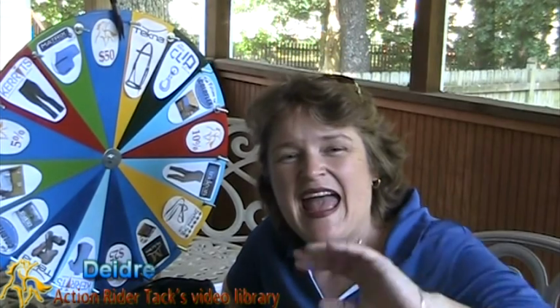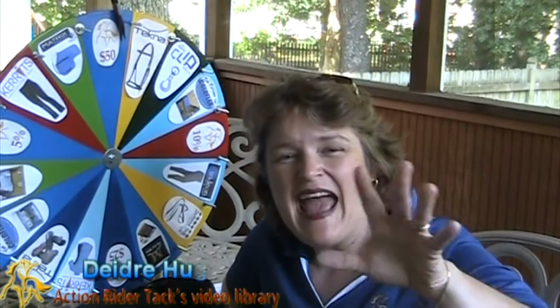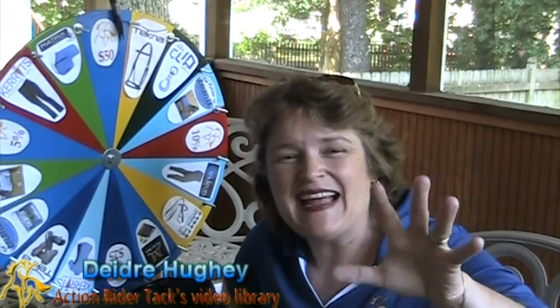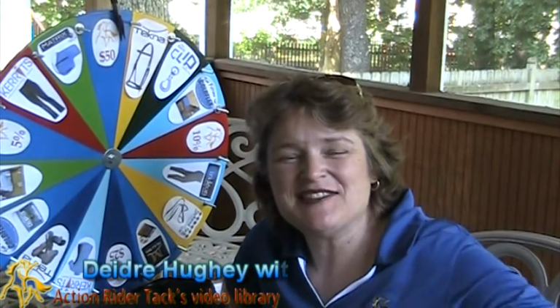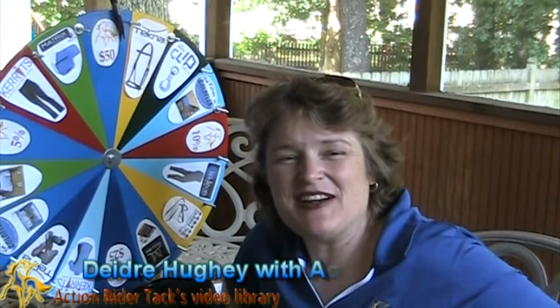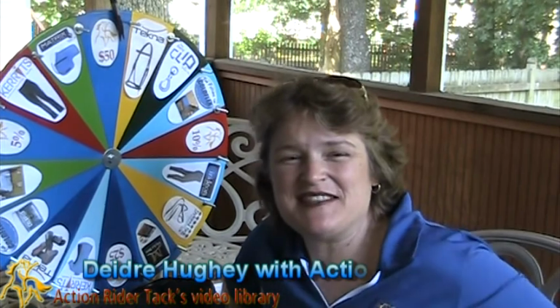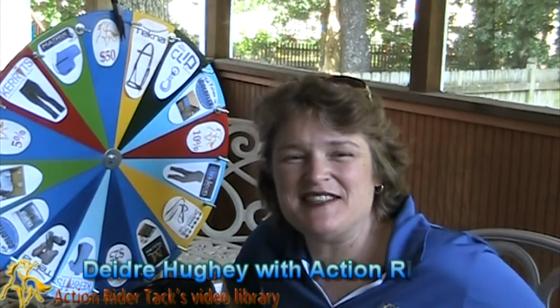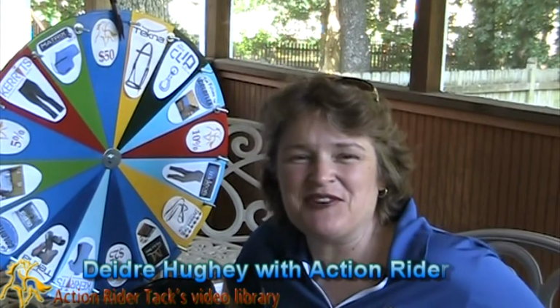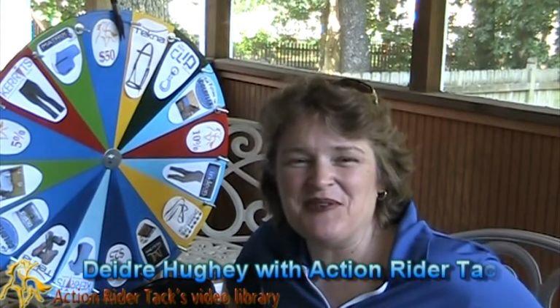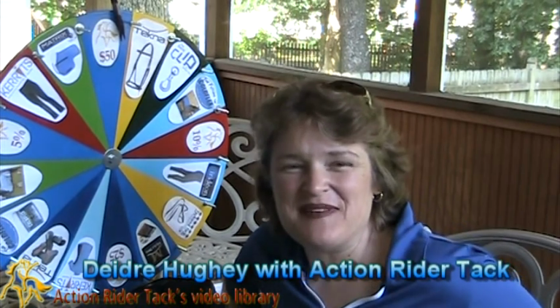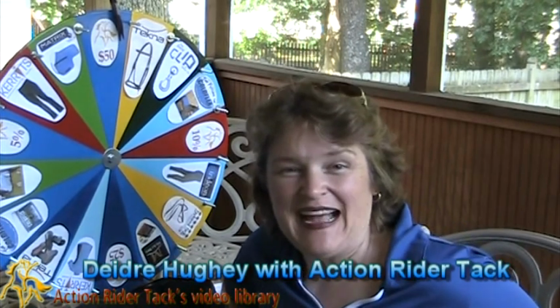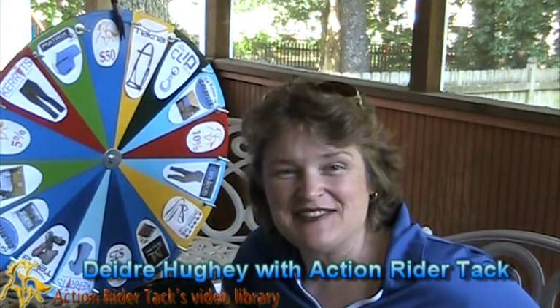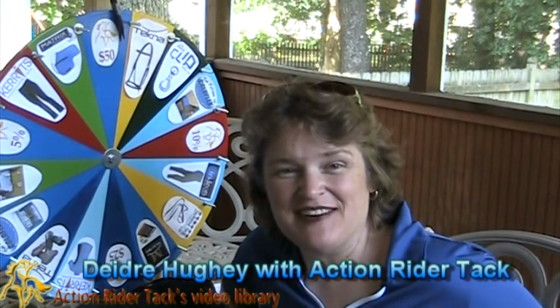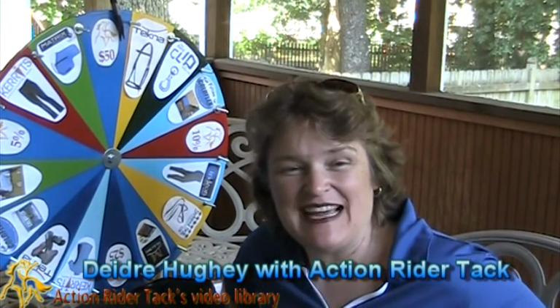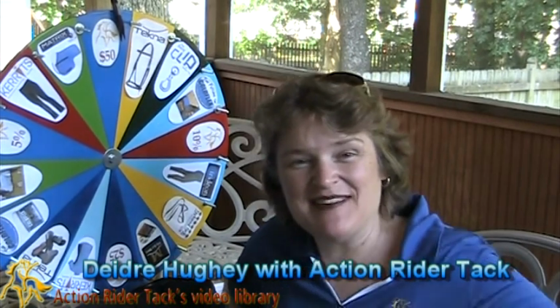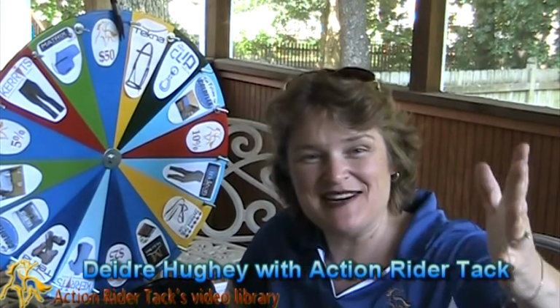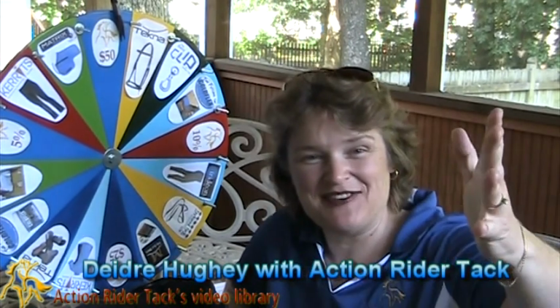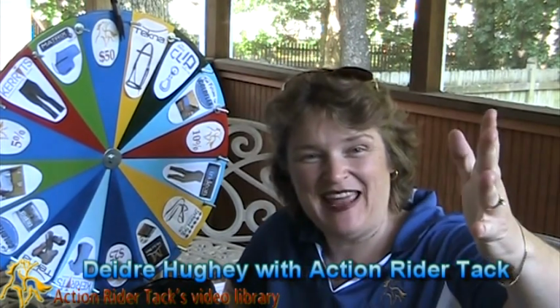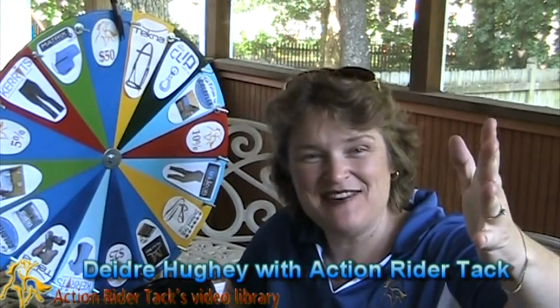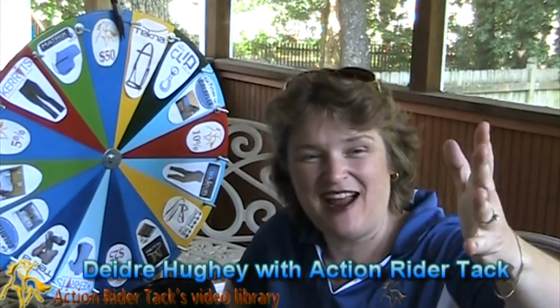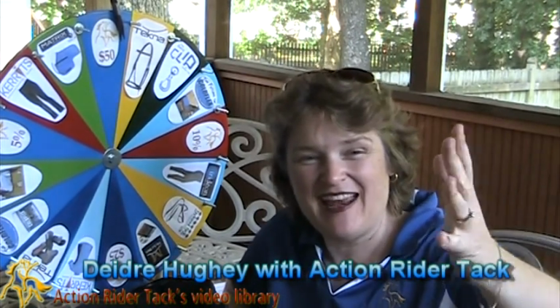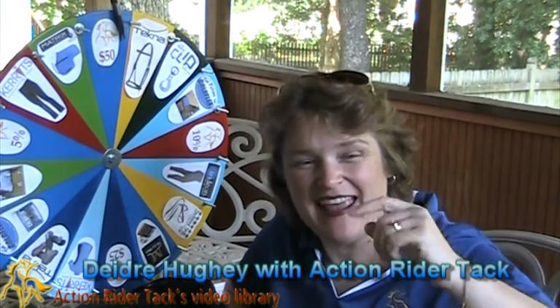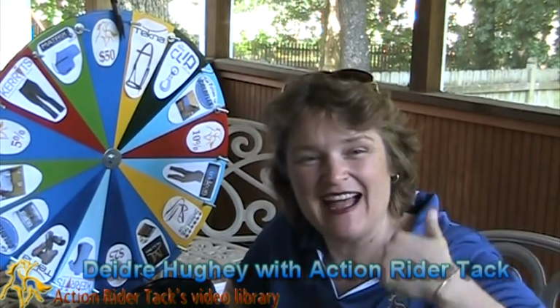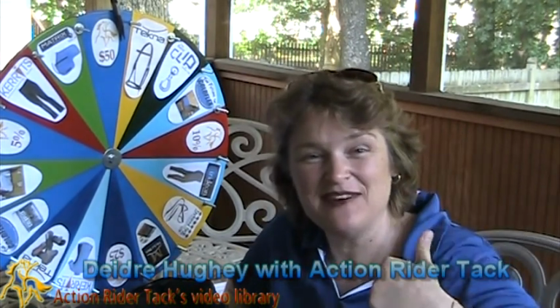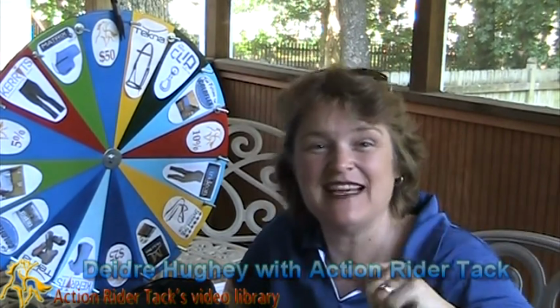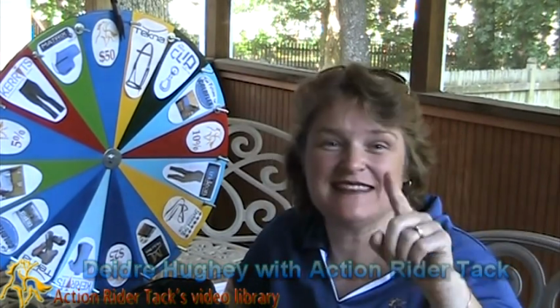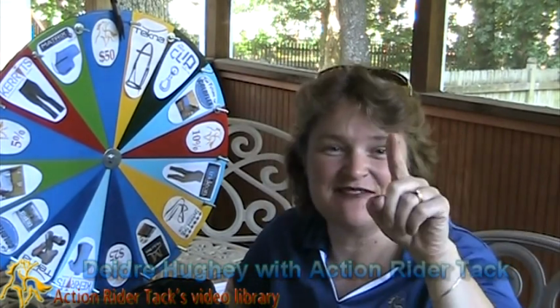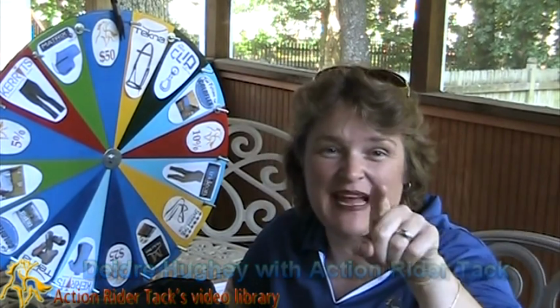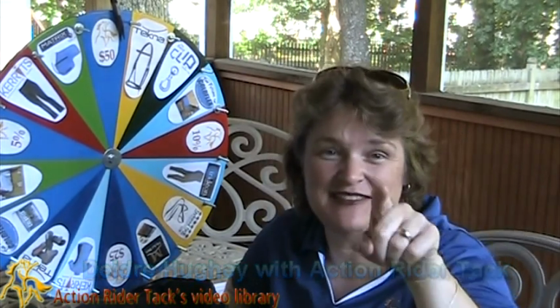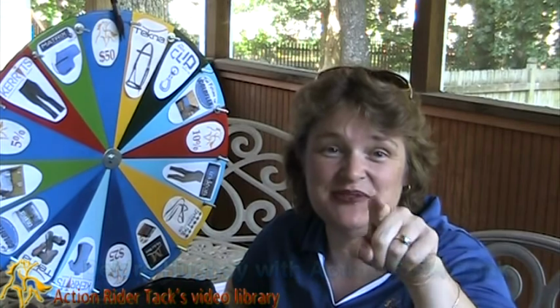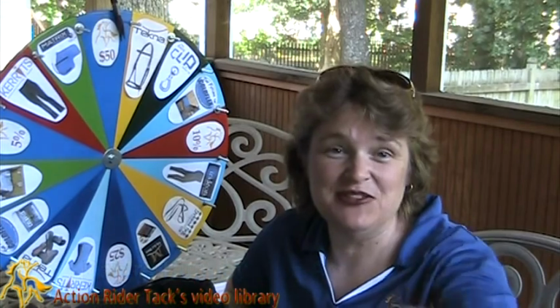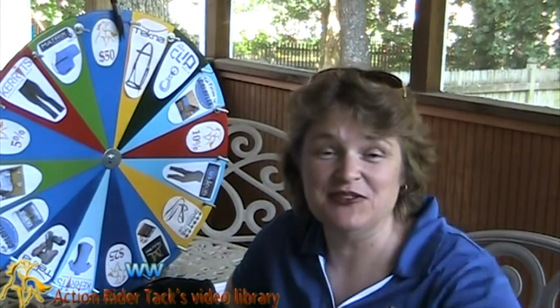Hey, Action Riders! This is Deidre Huey with Action Rider Tack, and I'm here for Fan Friday, our chance to give back to you.